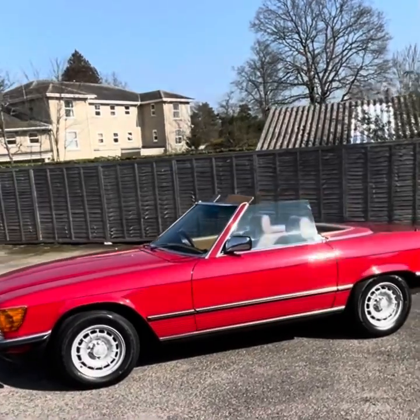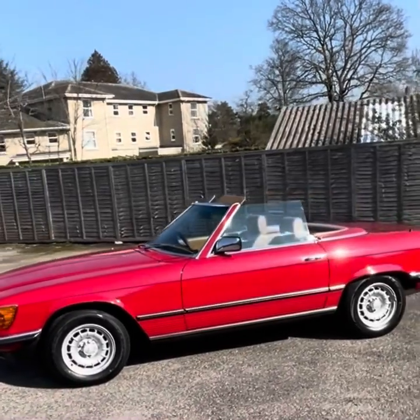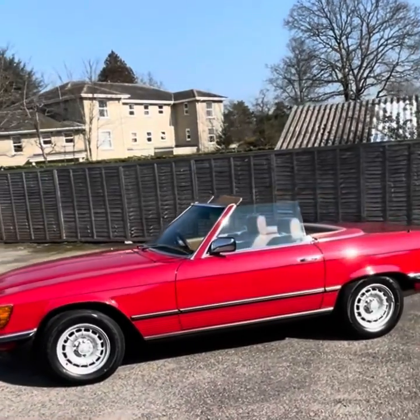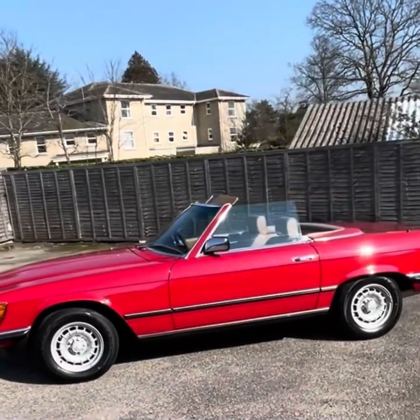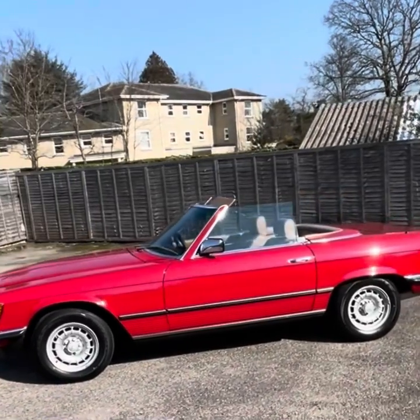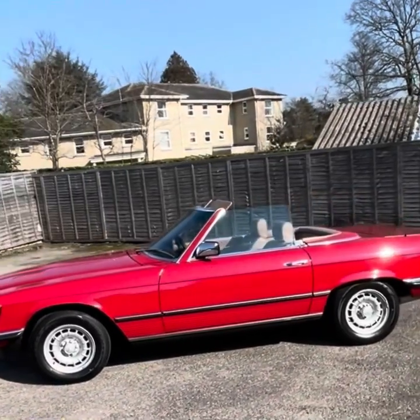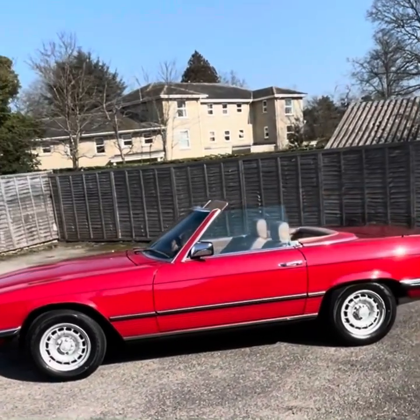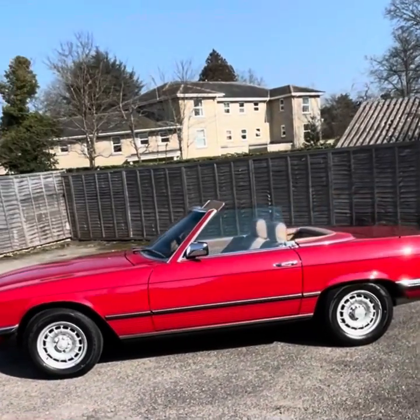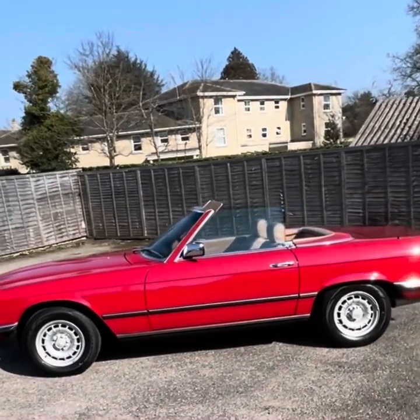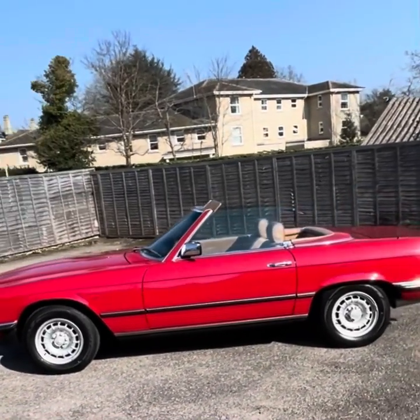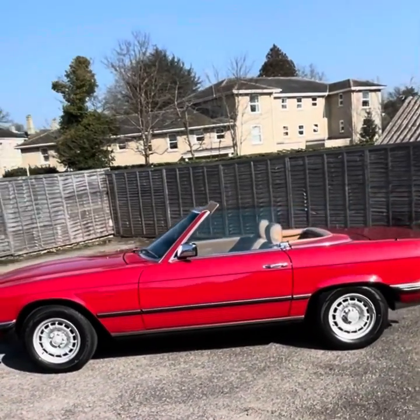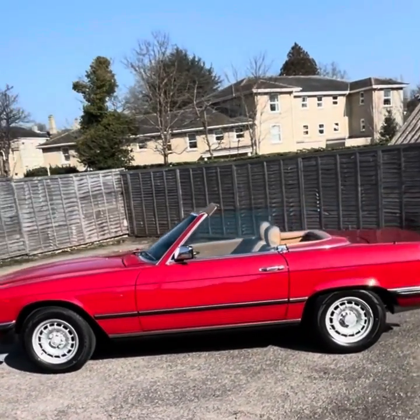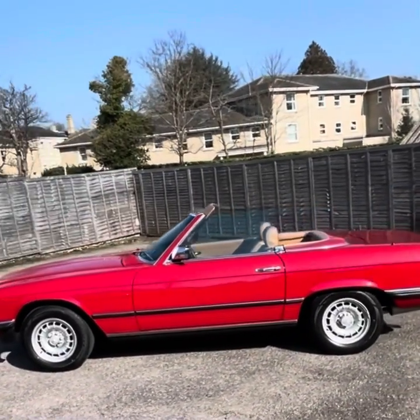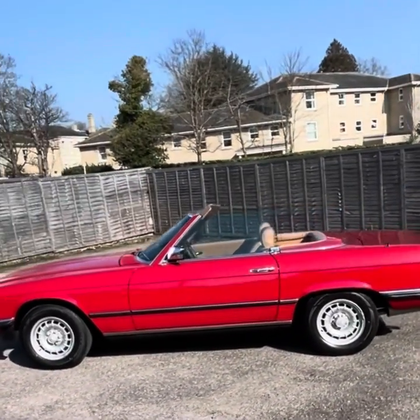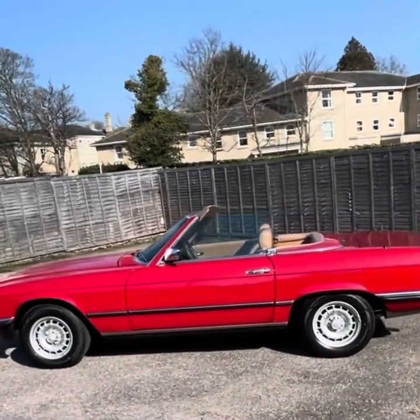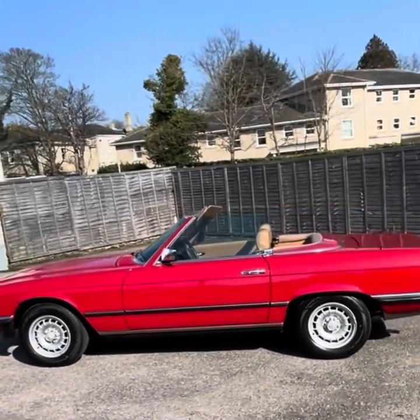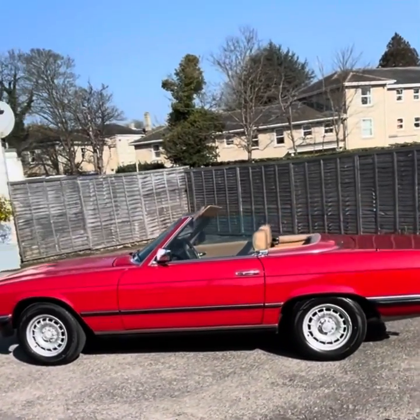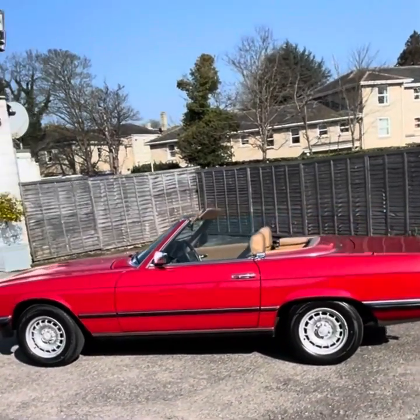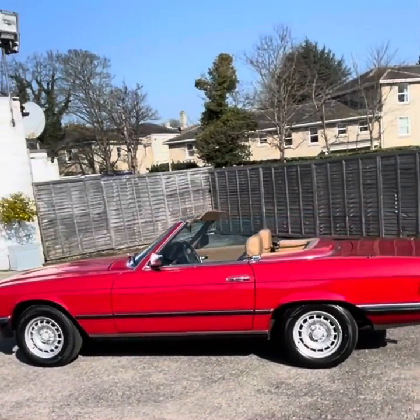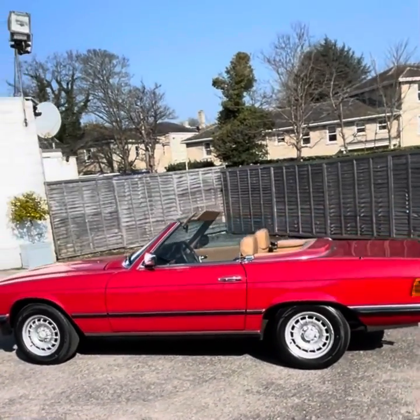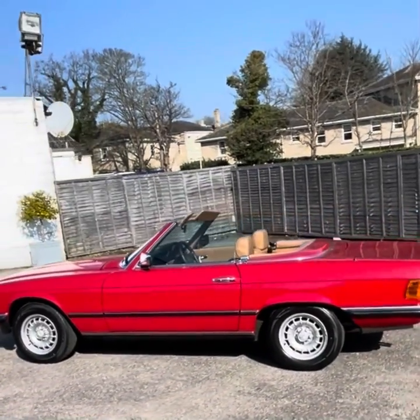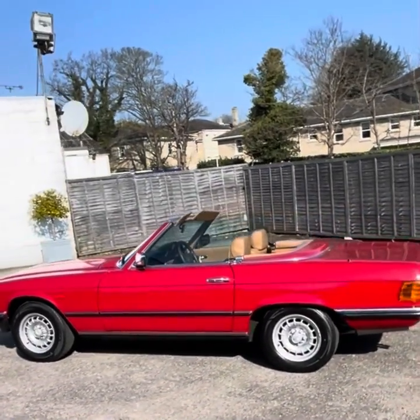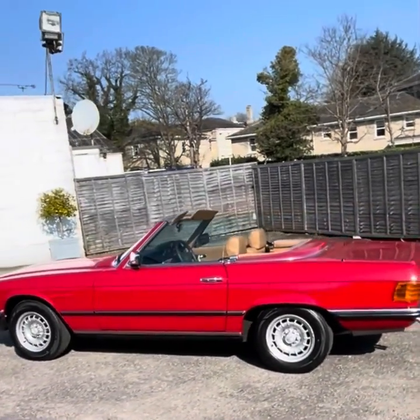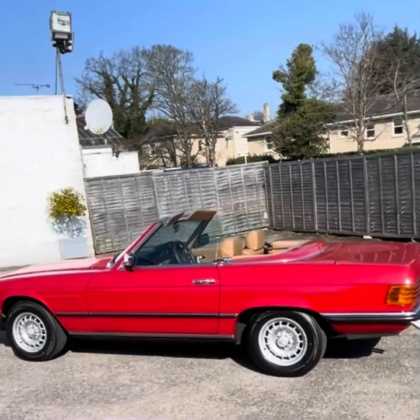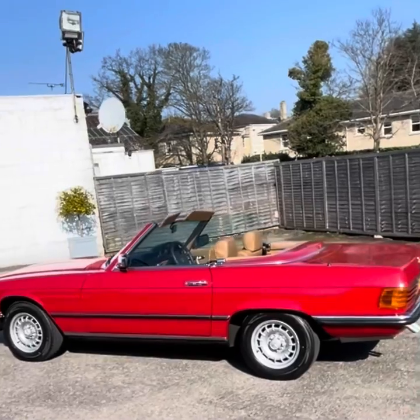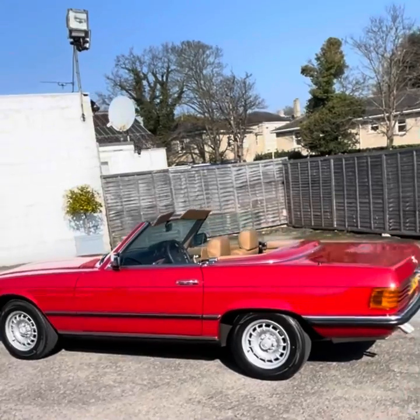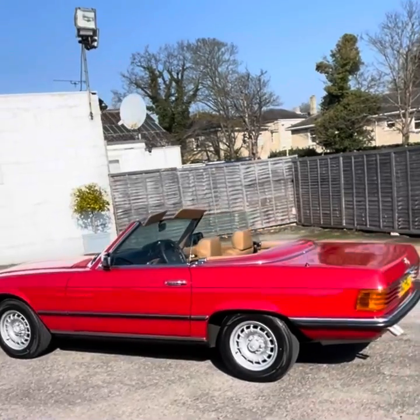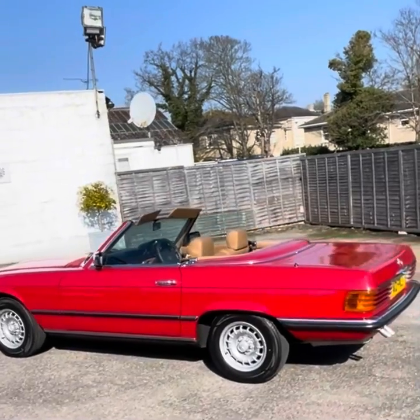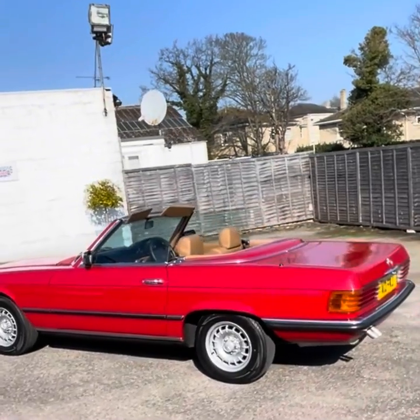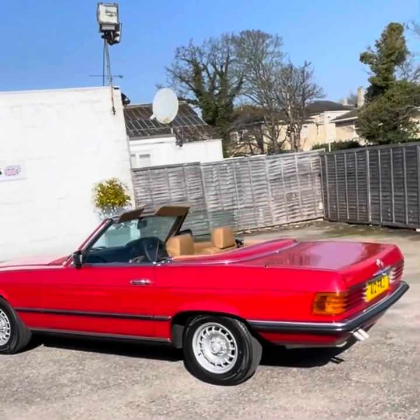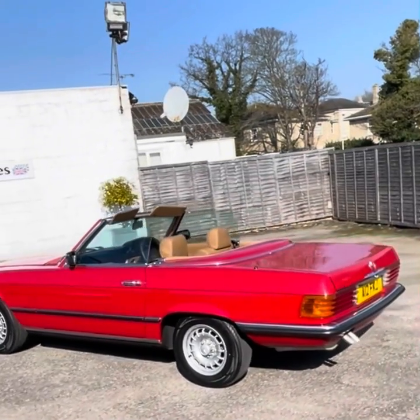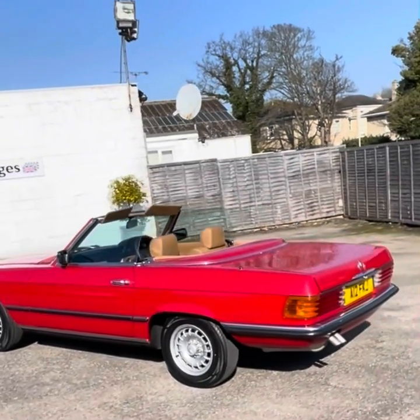First registered in October 1984, the car has had eight owners and has just over 100,000 miles on the clock.